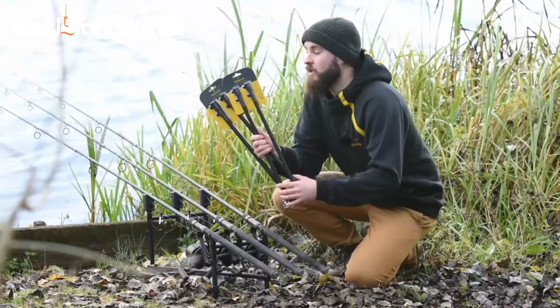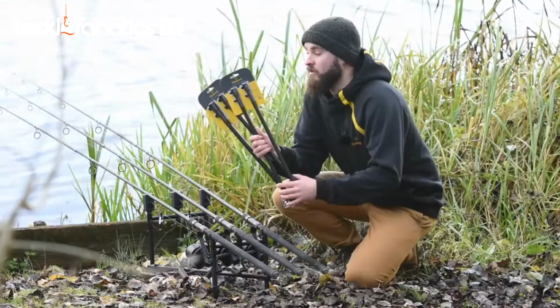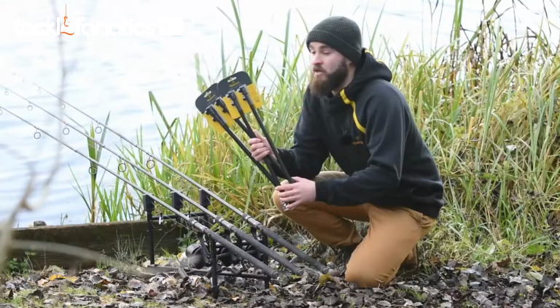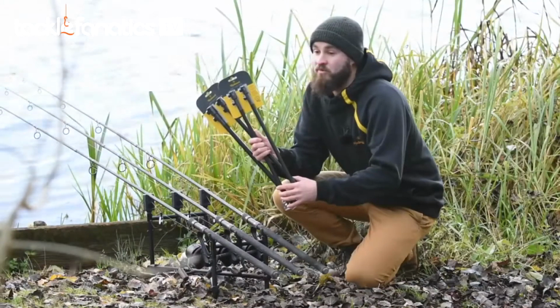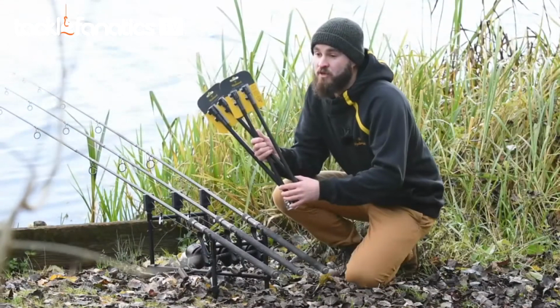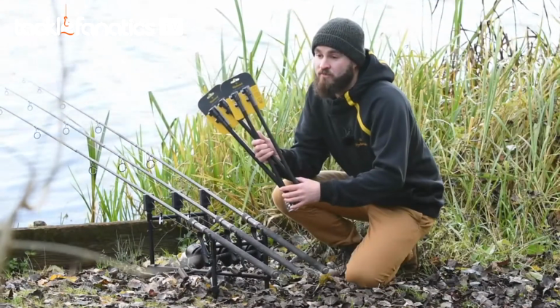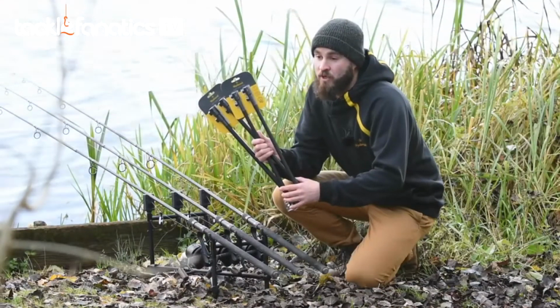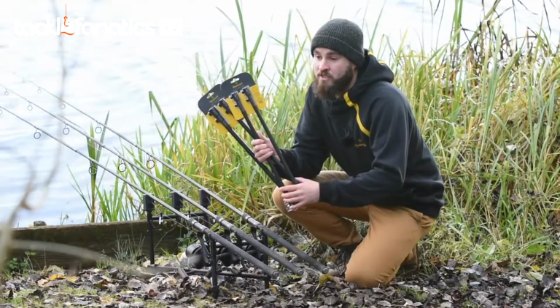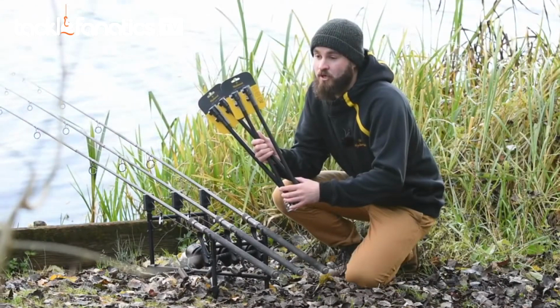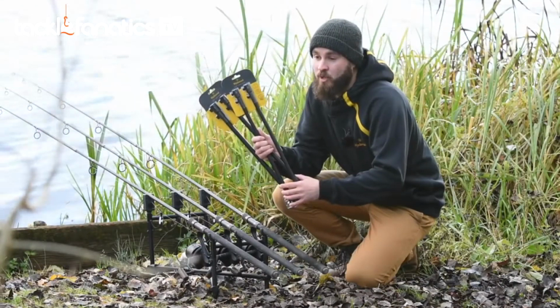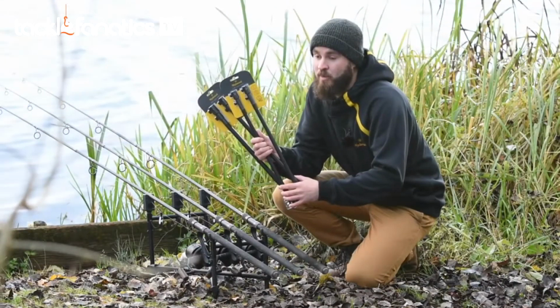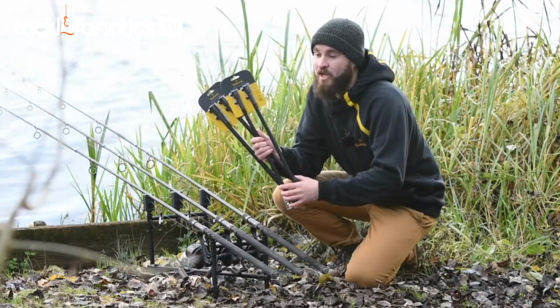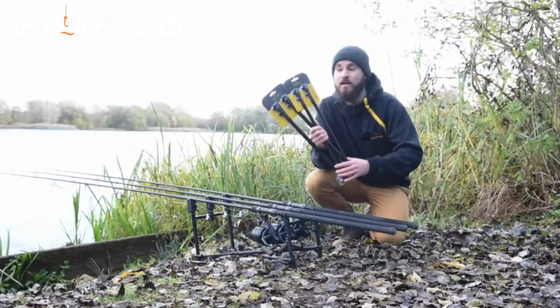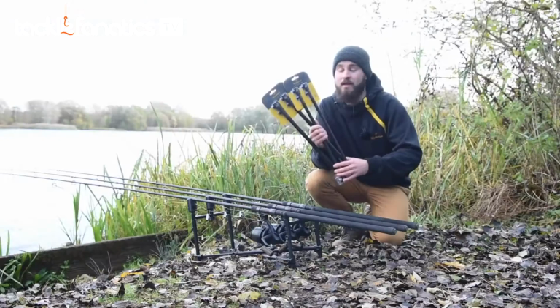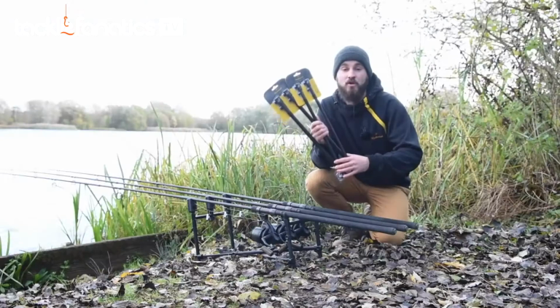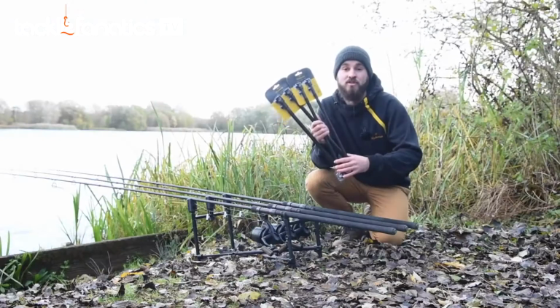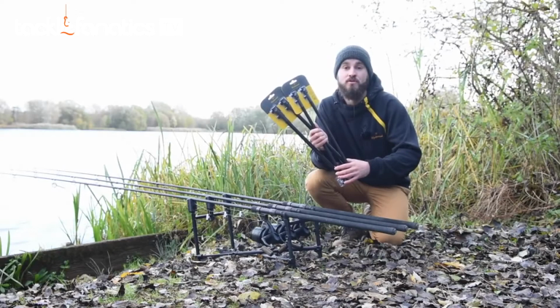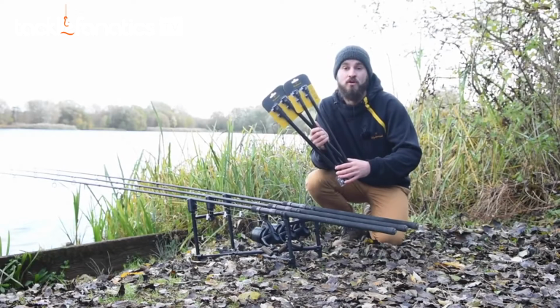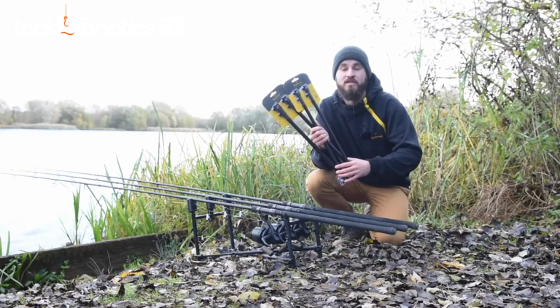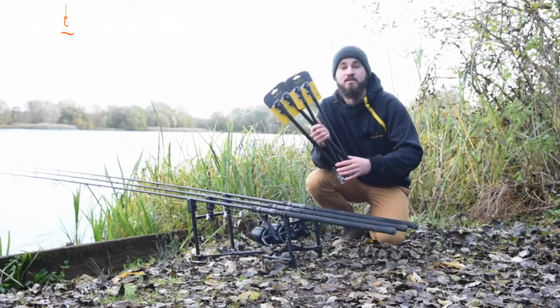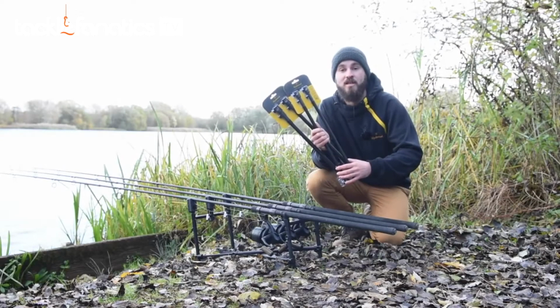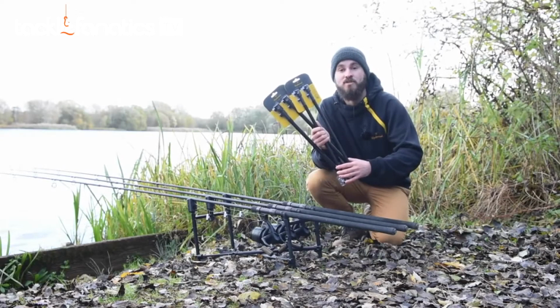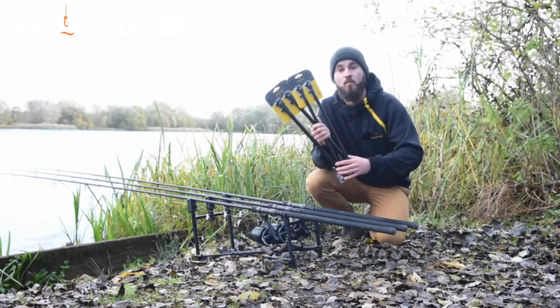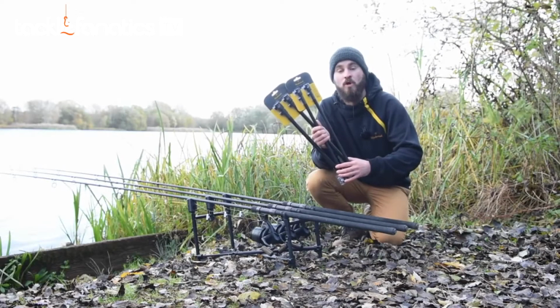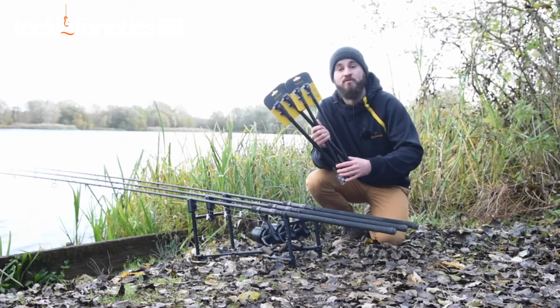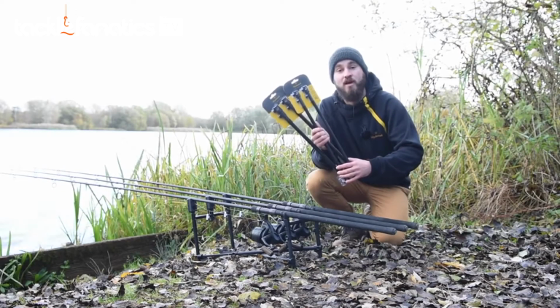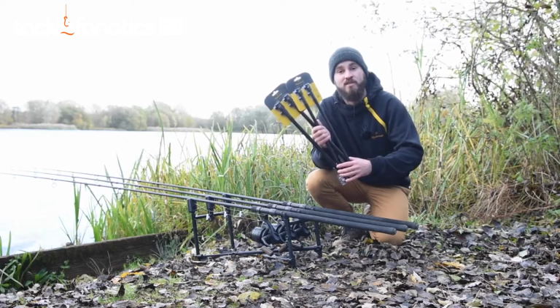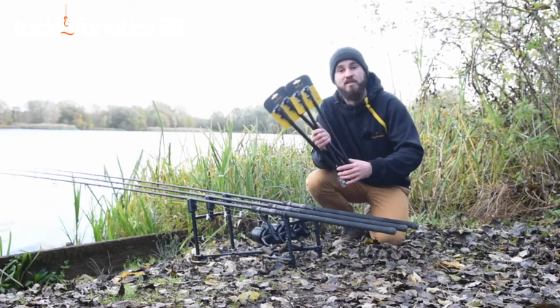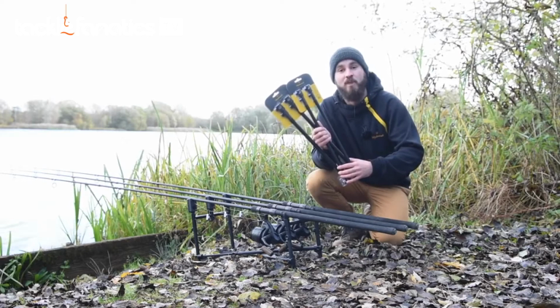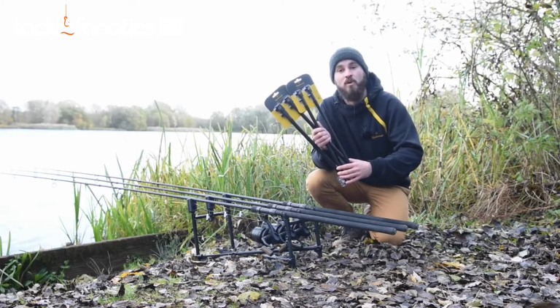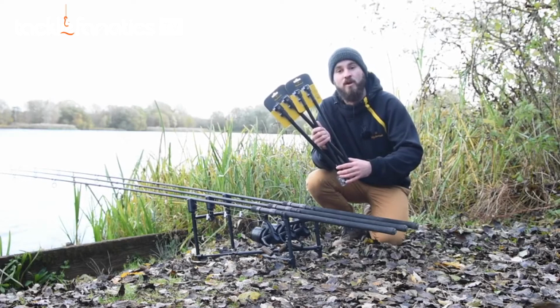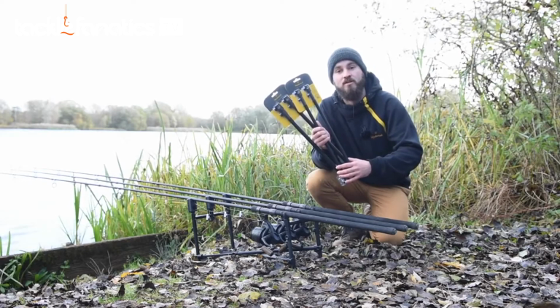They're available for £34.99 per pair and they come in two sizes — Slims and Wide — to fit our existing bankware range.